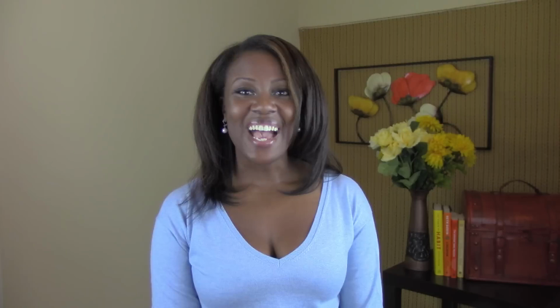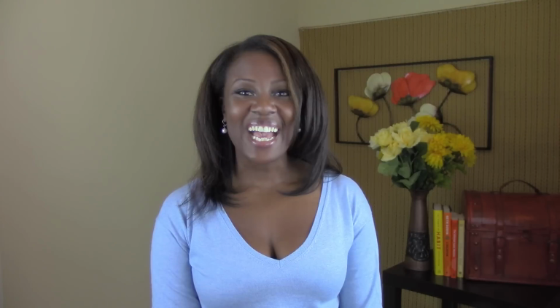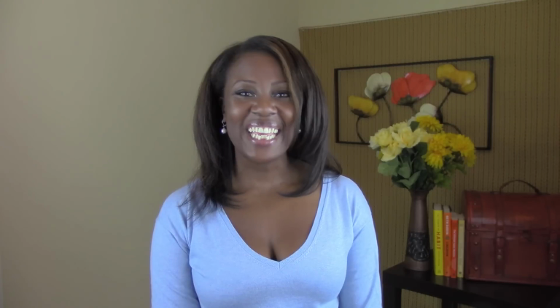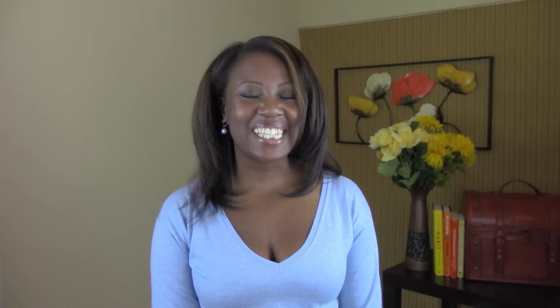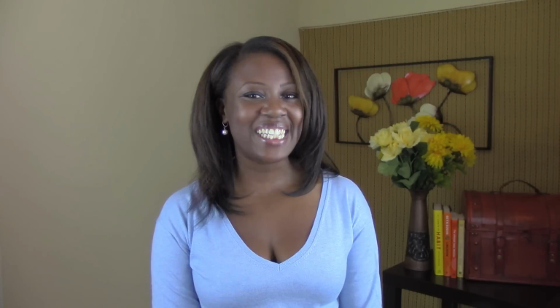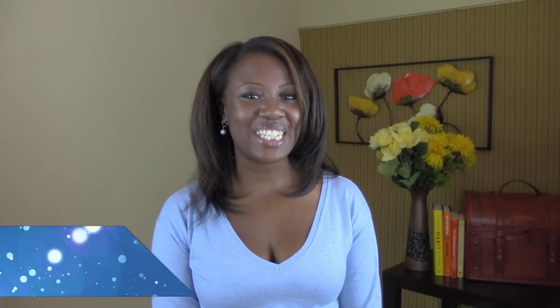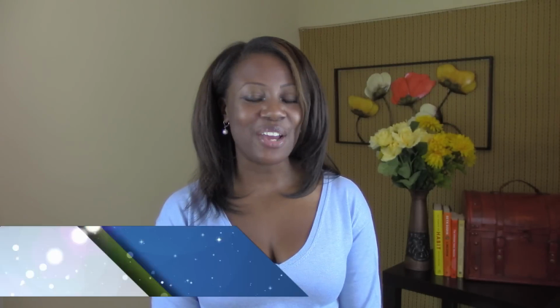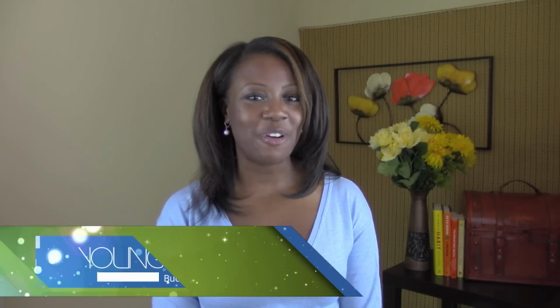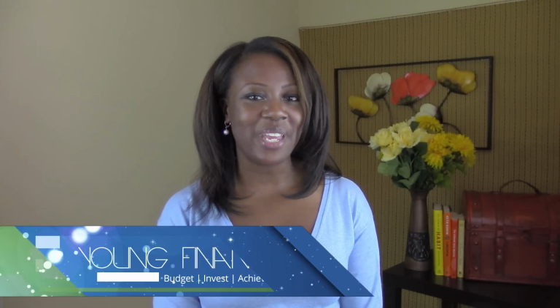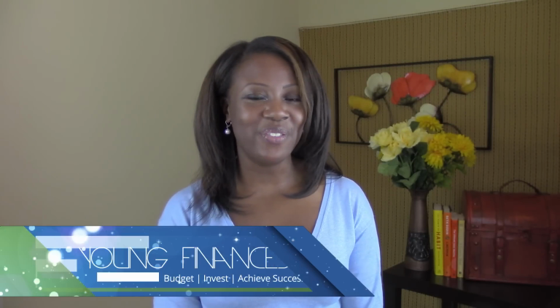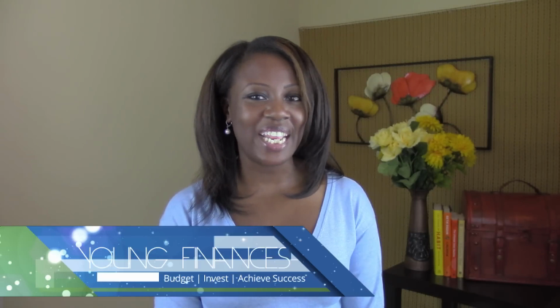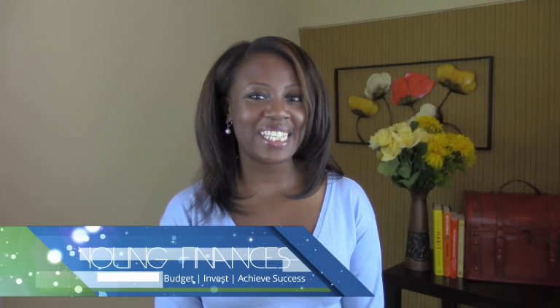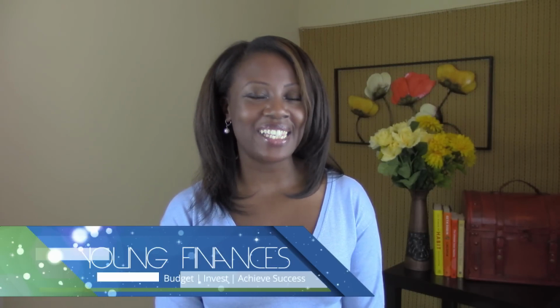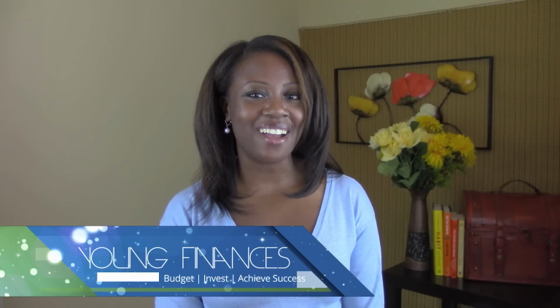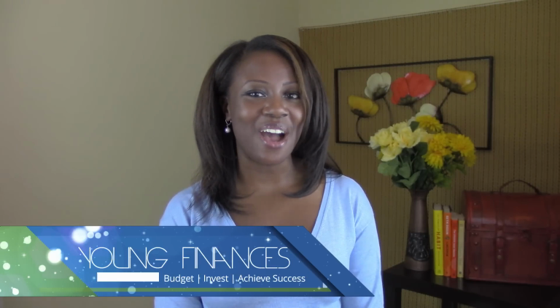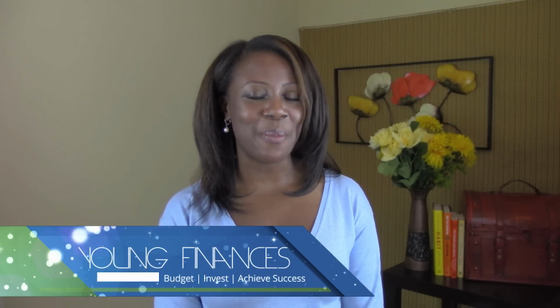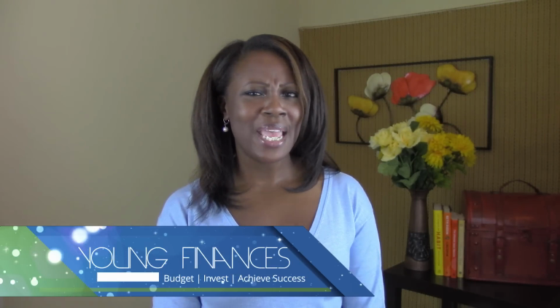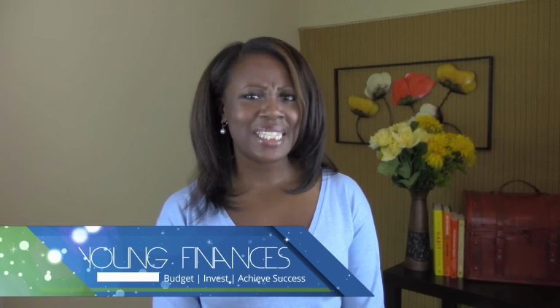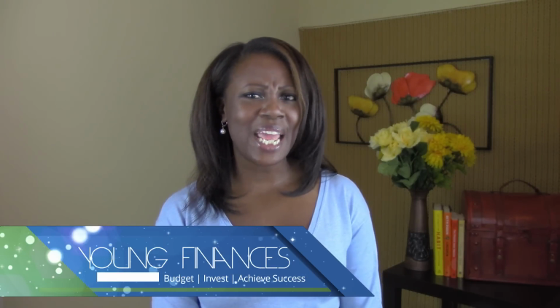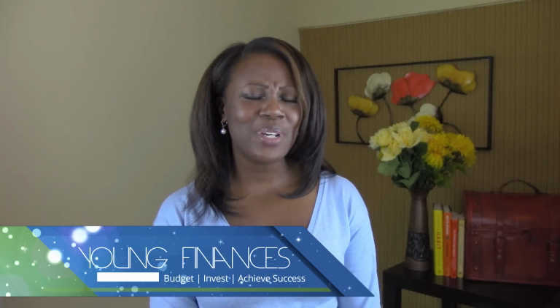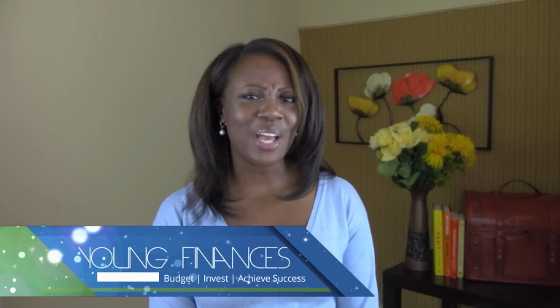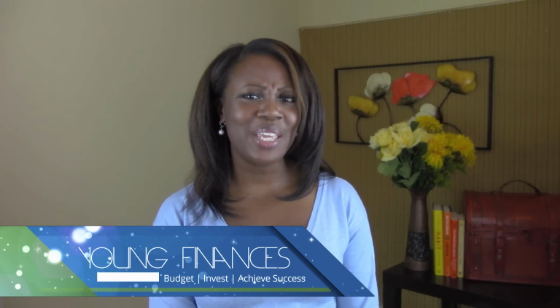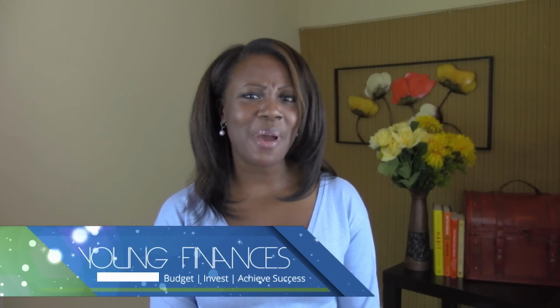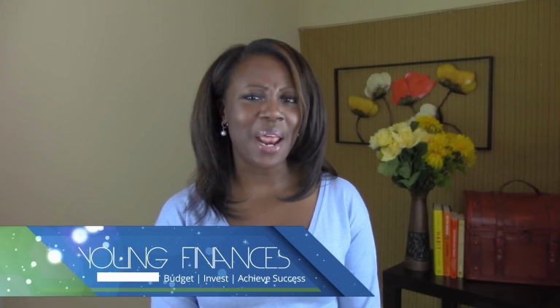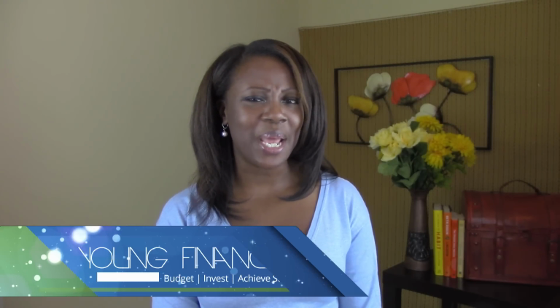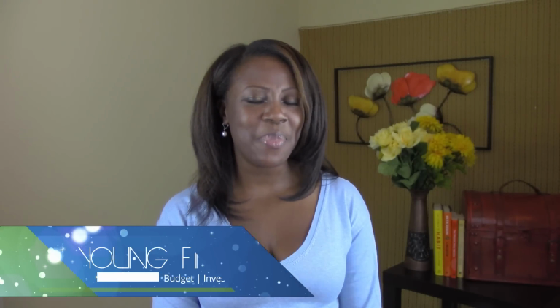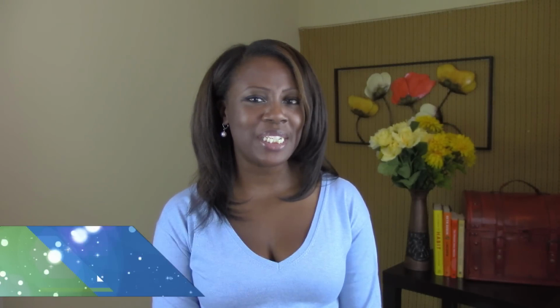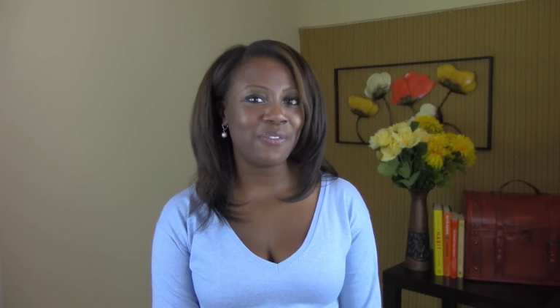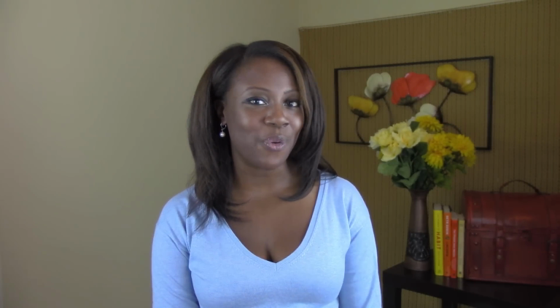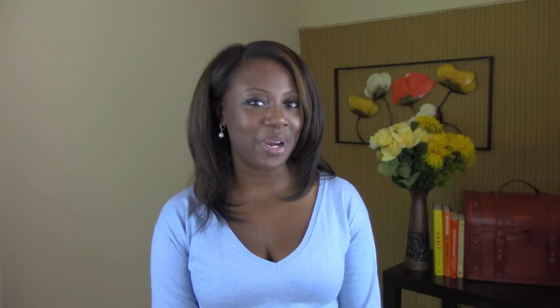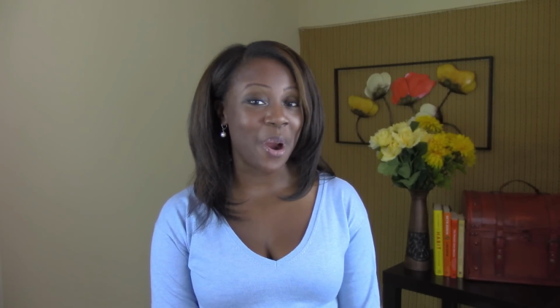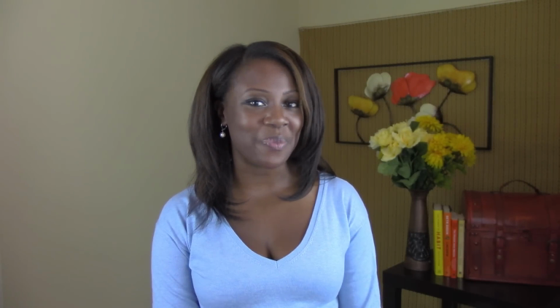Hi, it's Letitia from YoungFinances.com. Today we're talking about how to budget for an apartment.